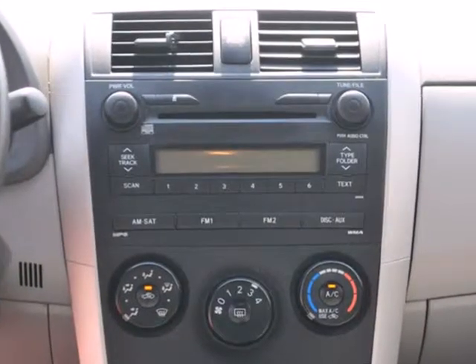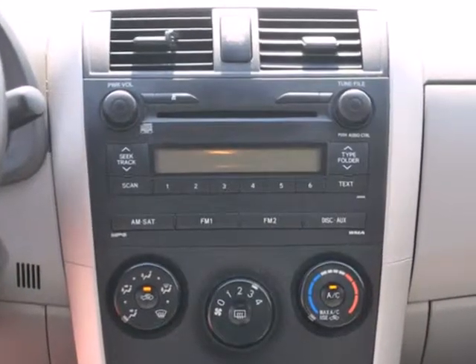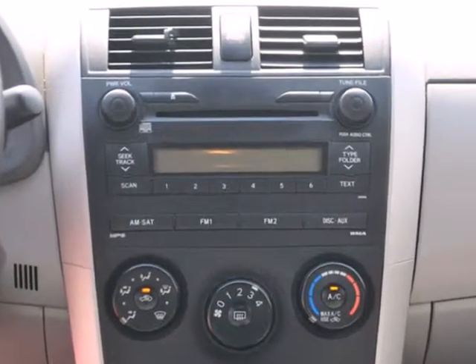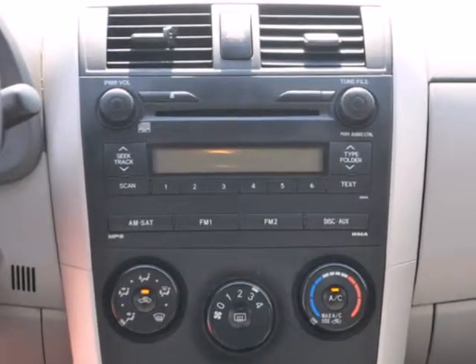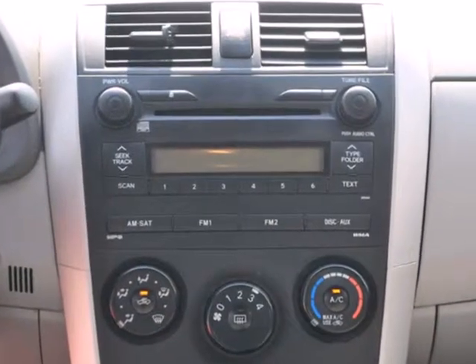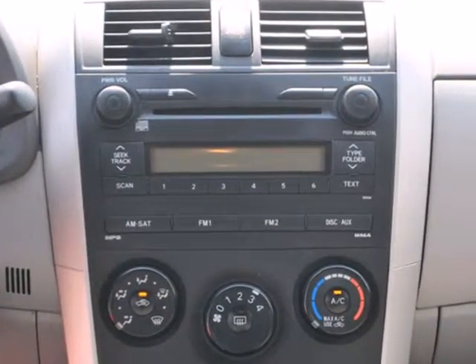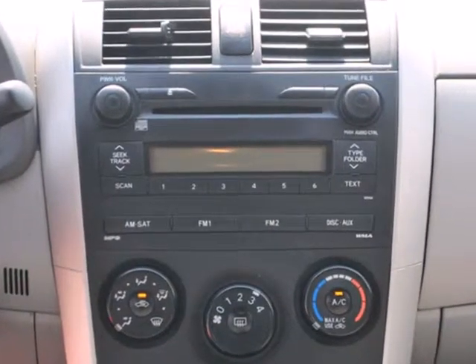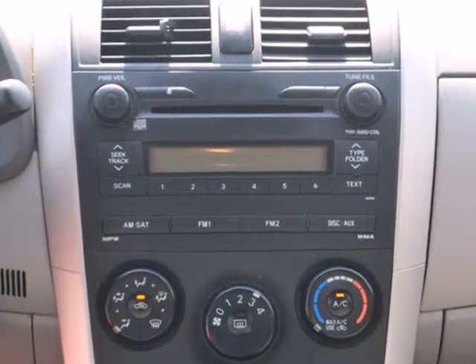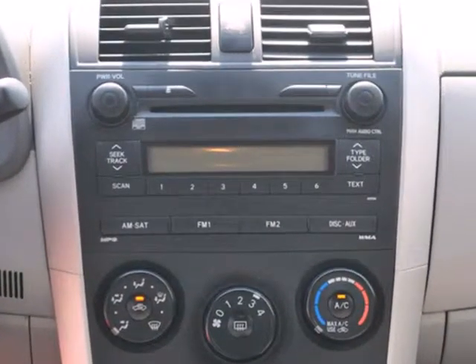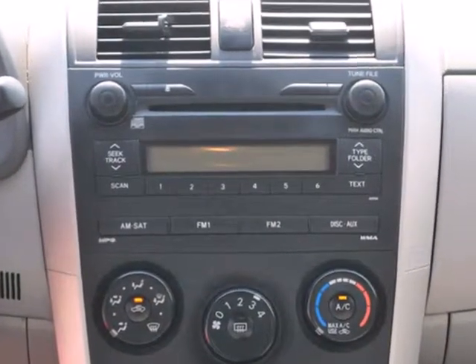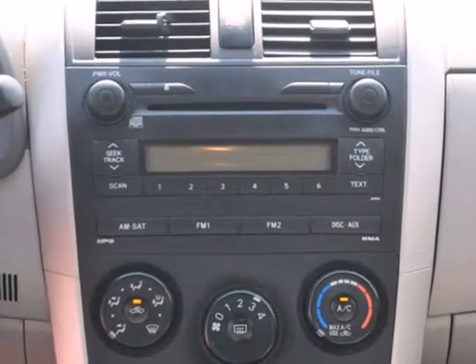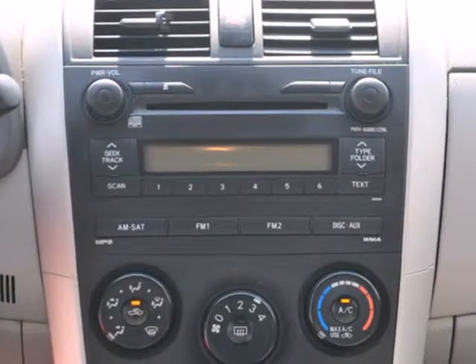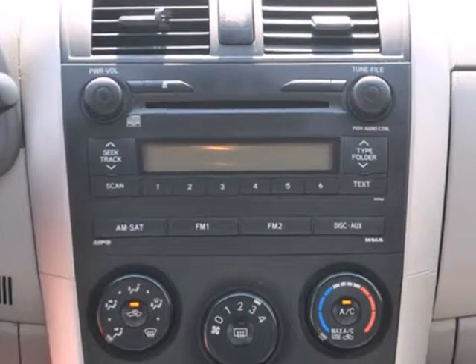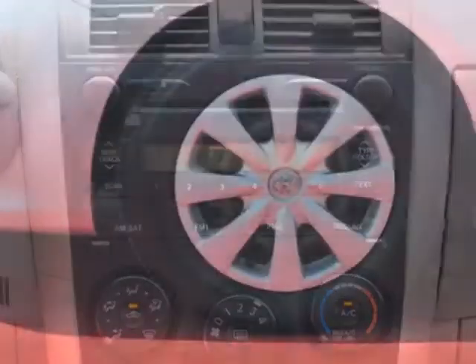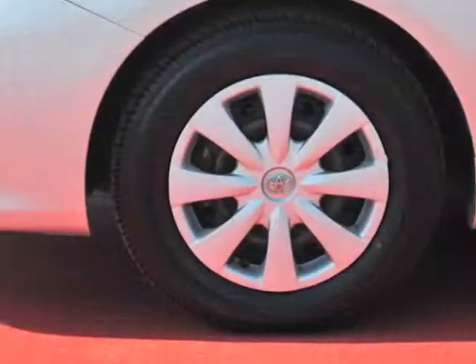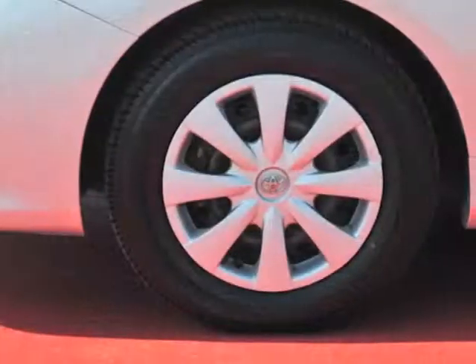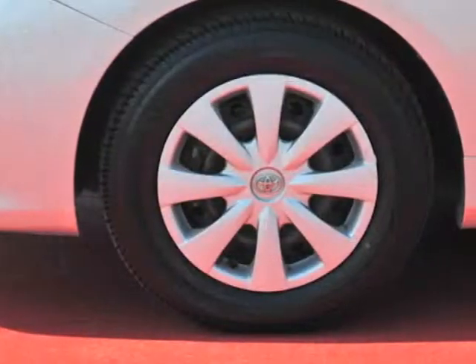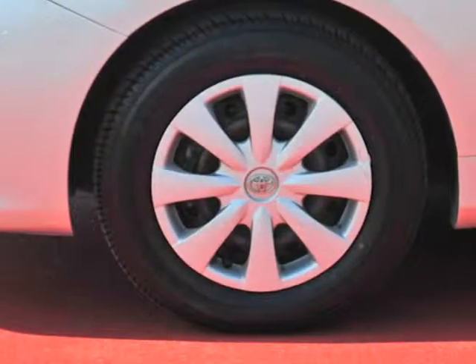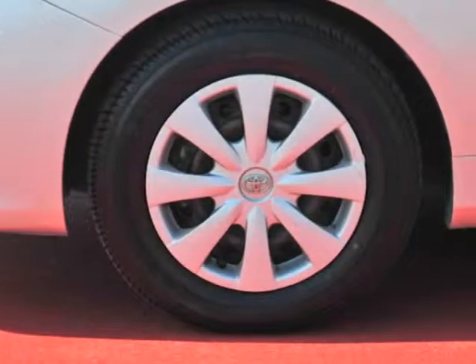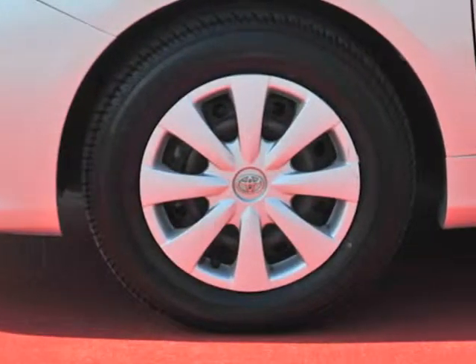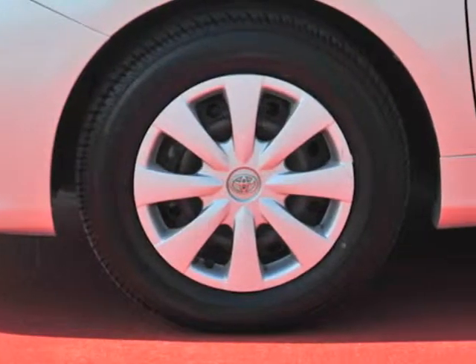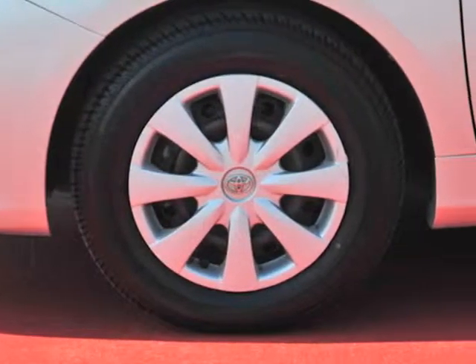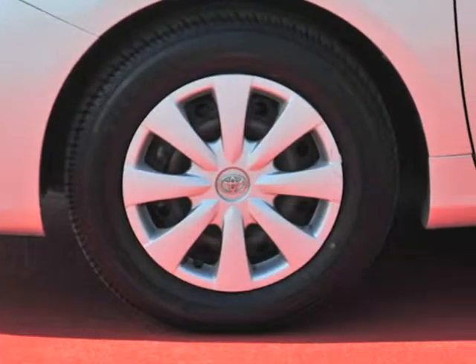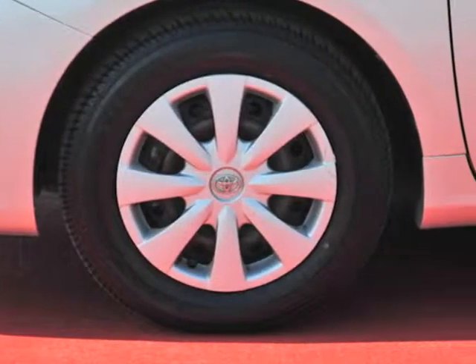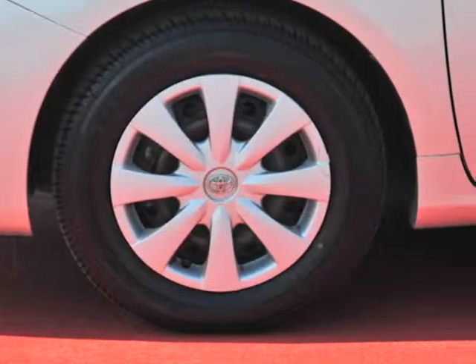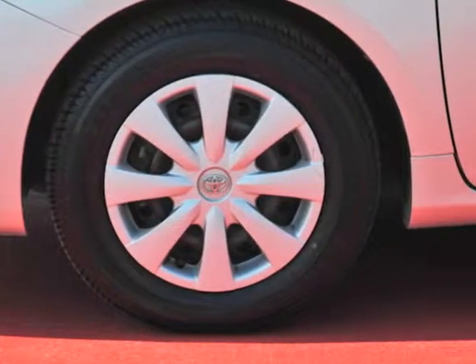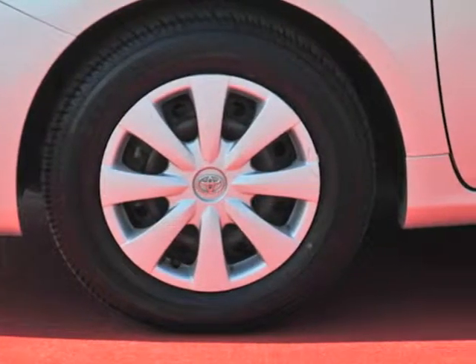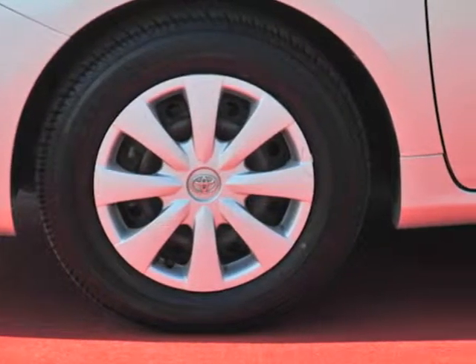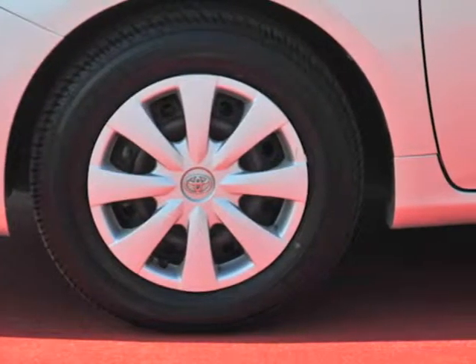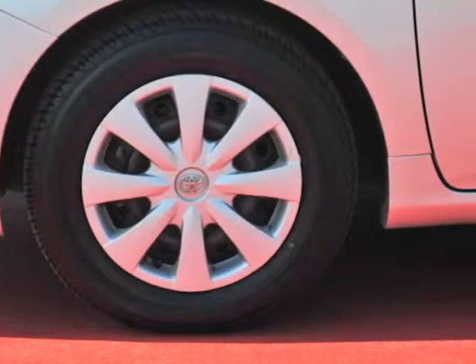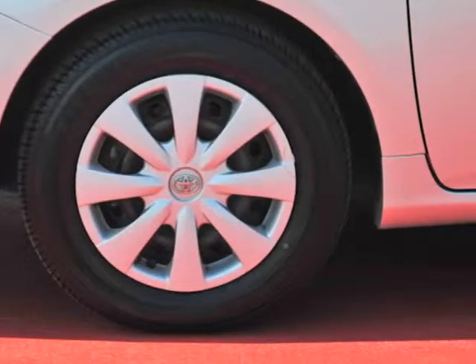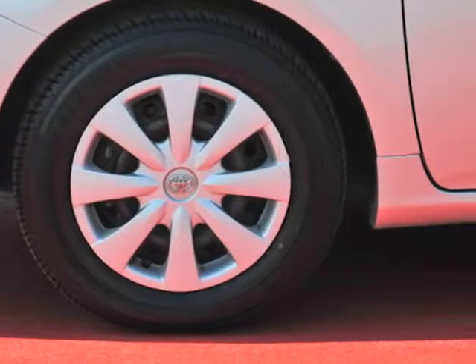It also comes with side impact bars, daytime running lights, ignition disable, and rear child safety locks.